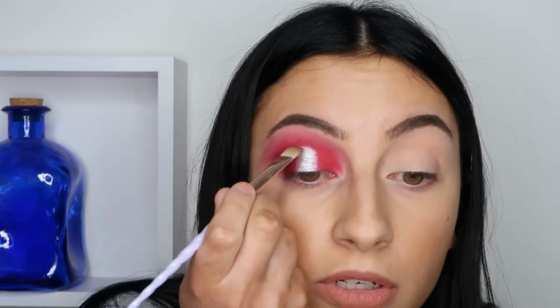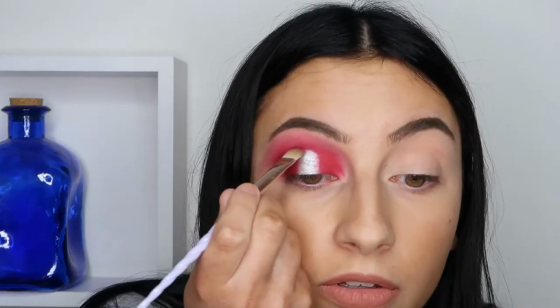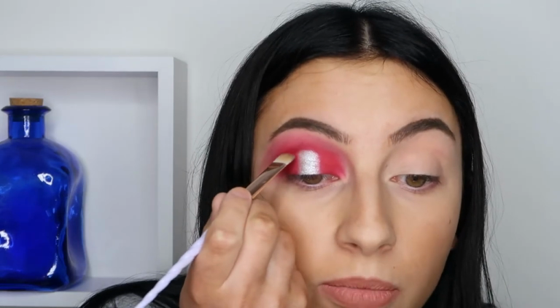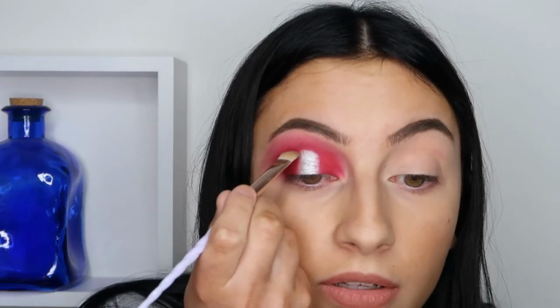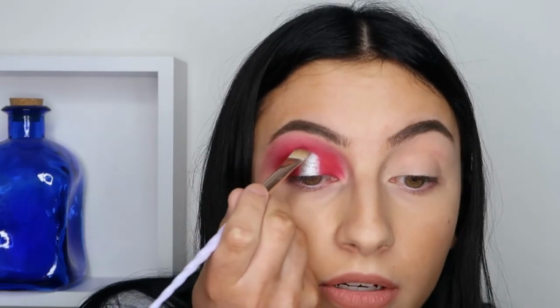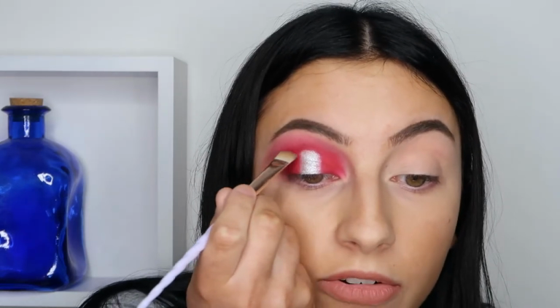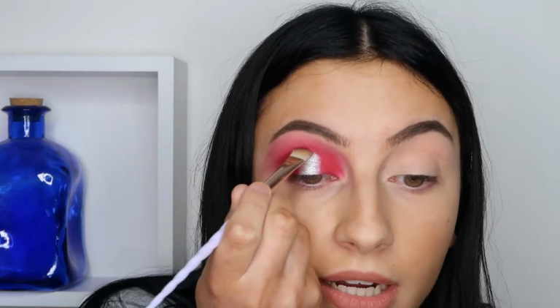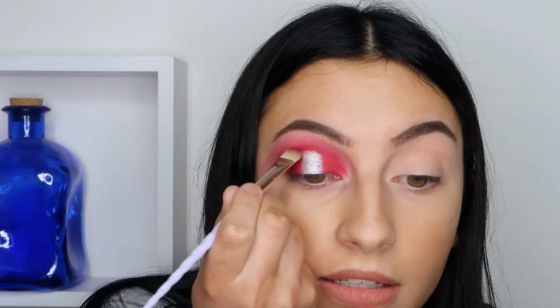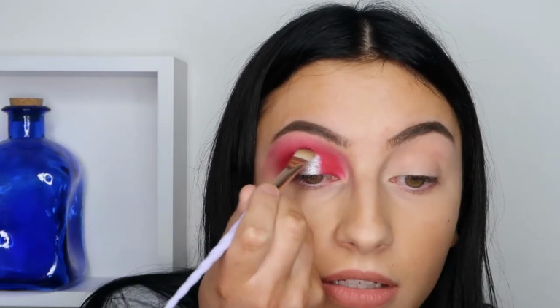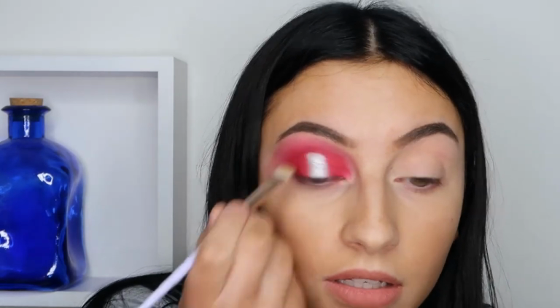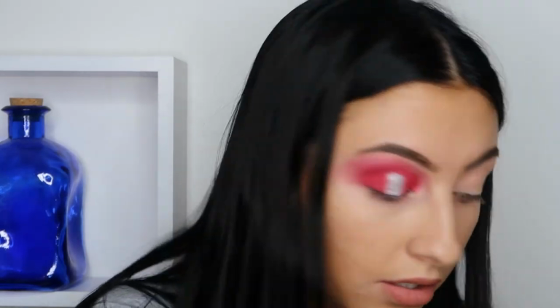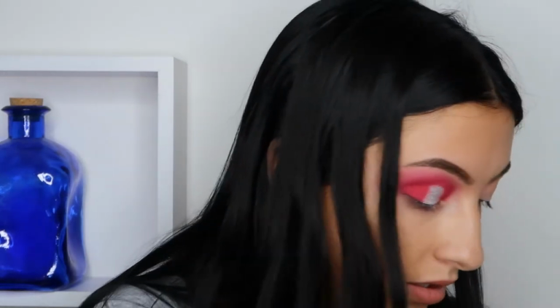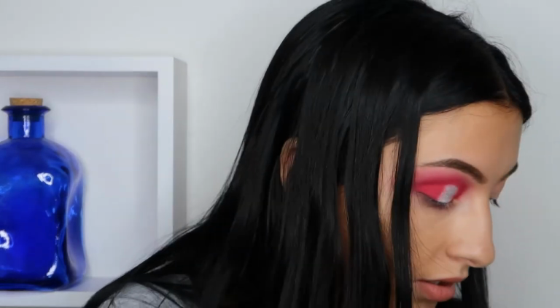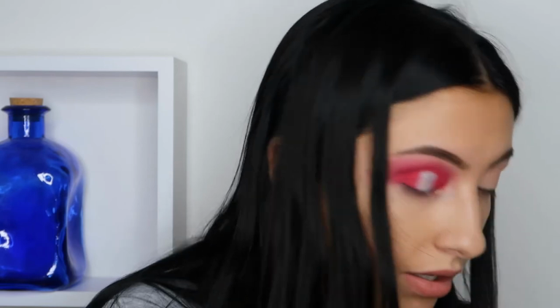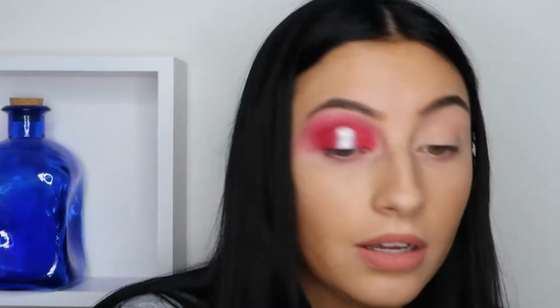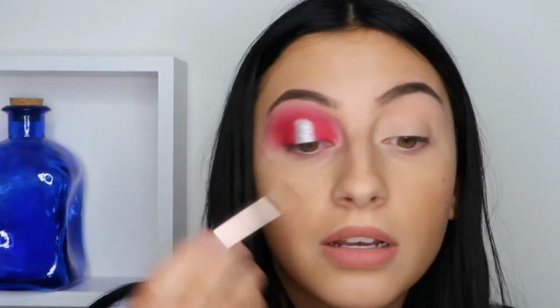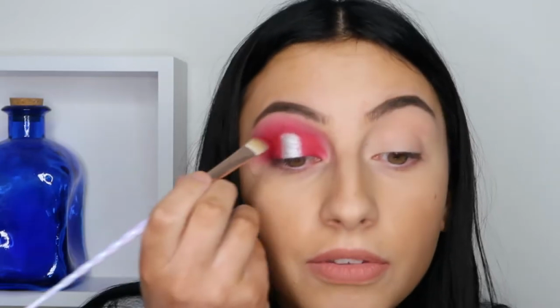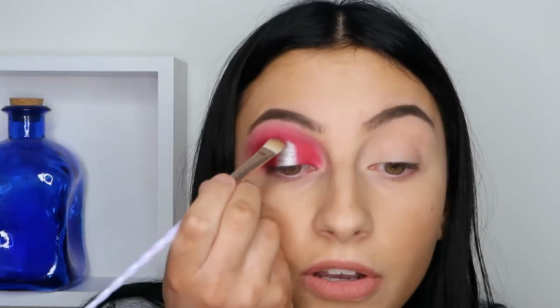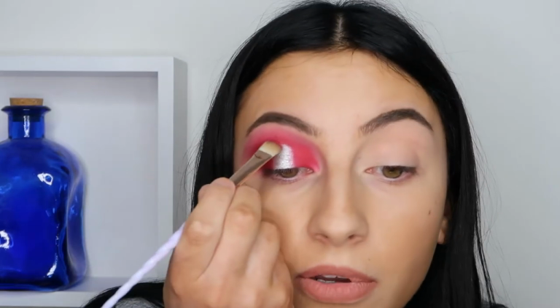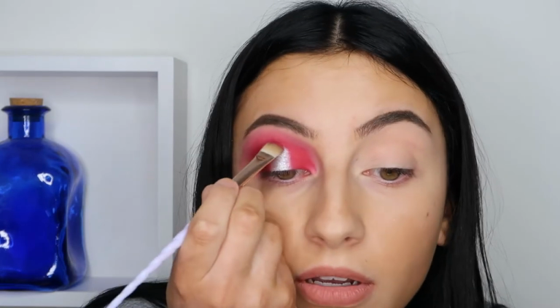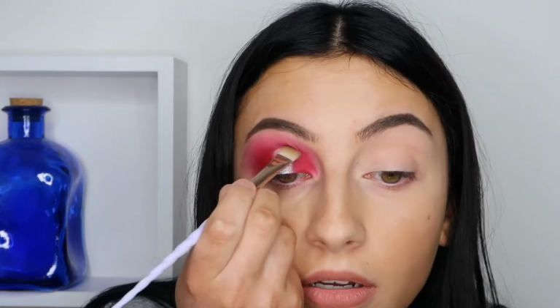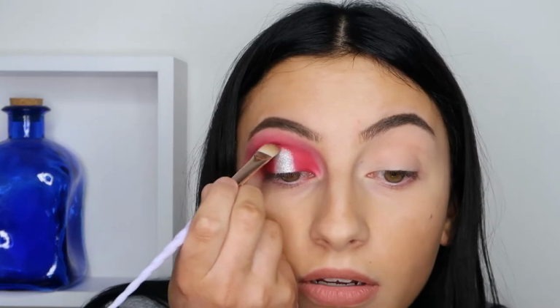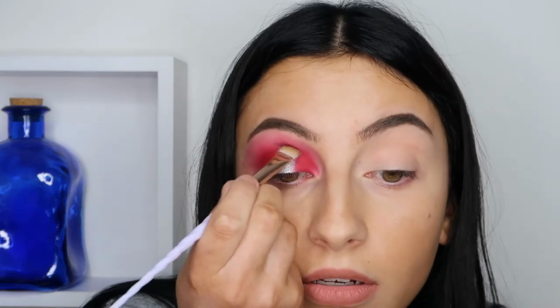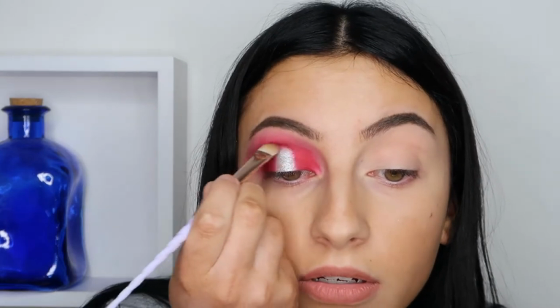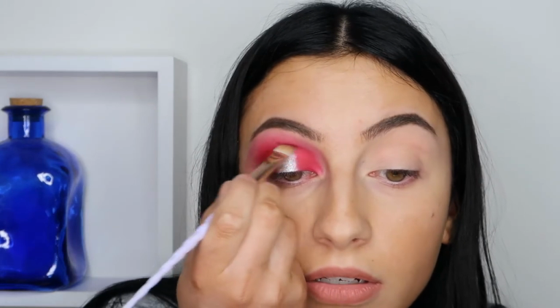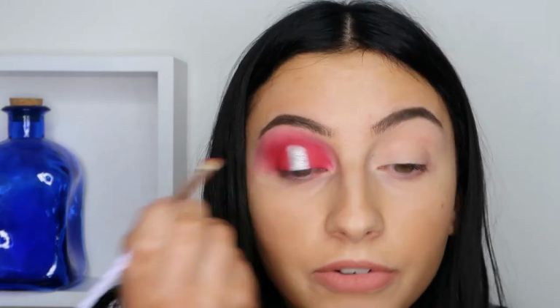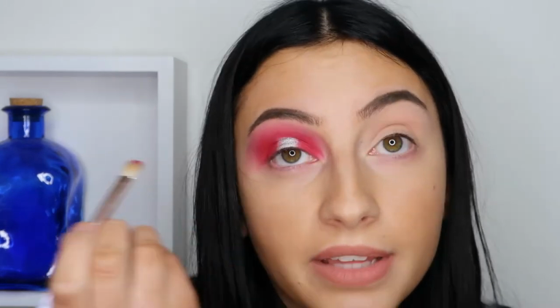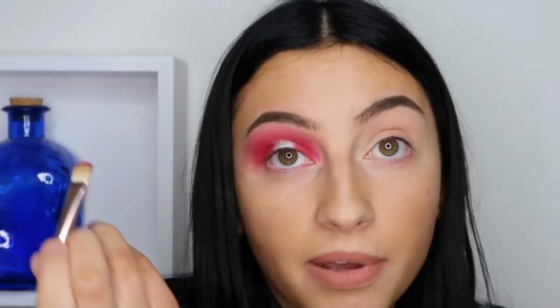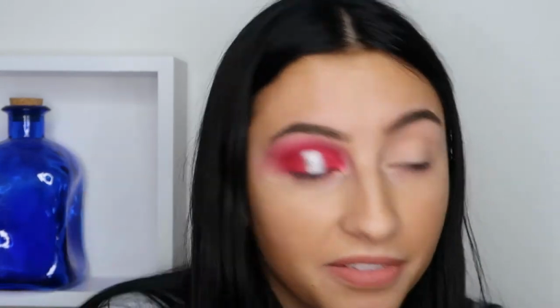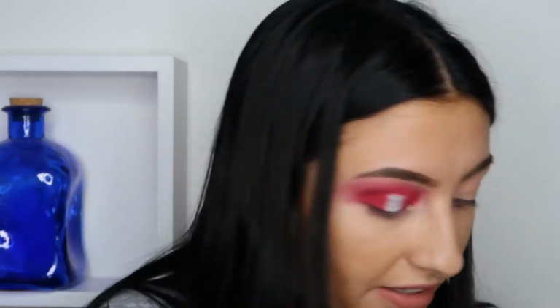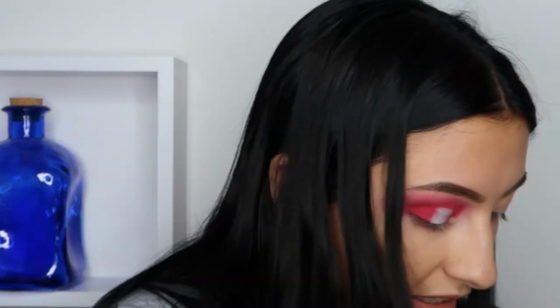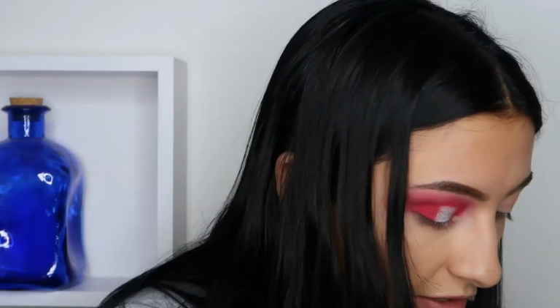And I'm going to just put it right on top, and right above that silver.